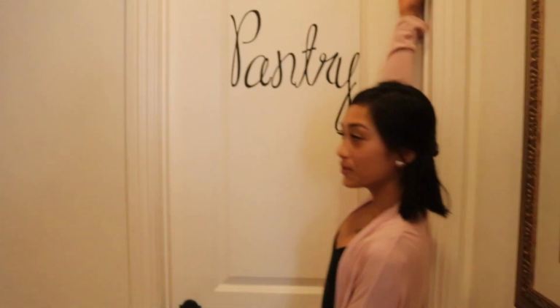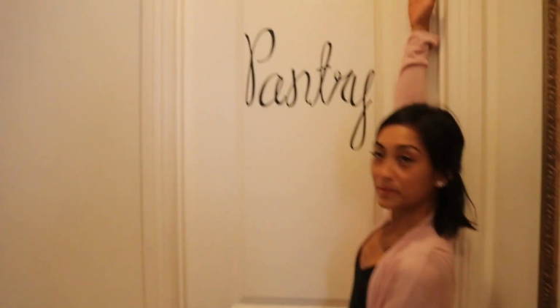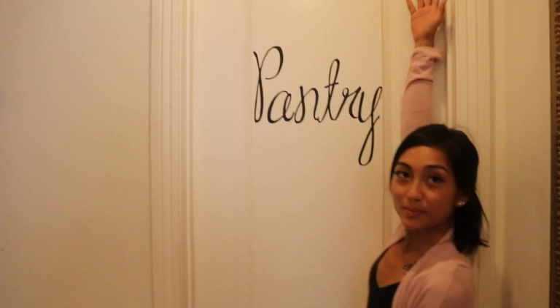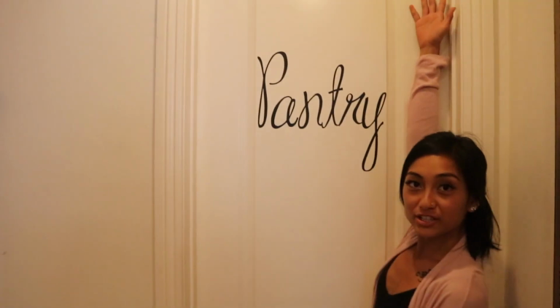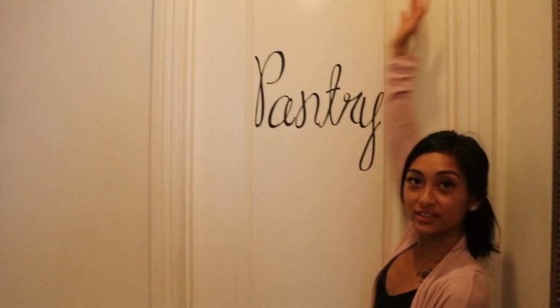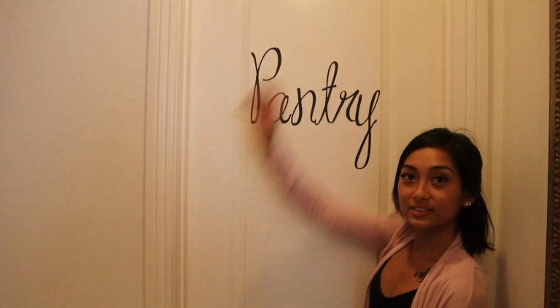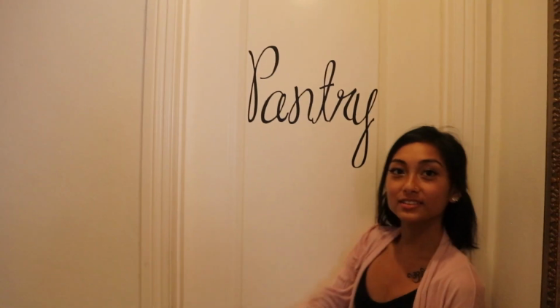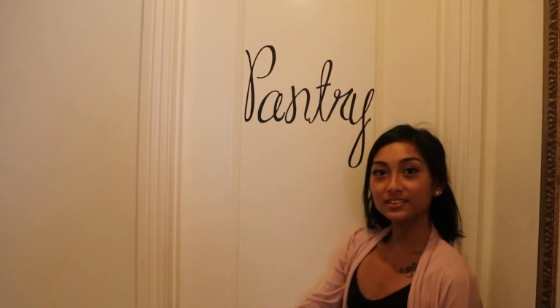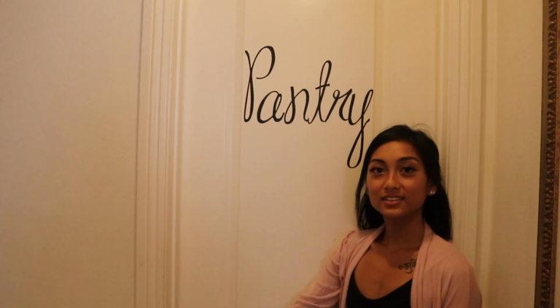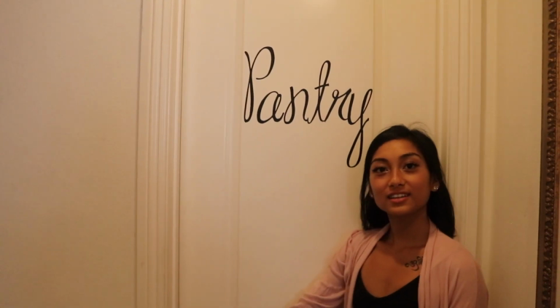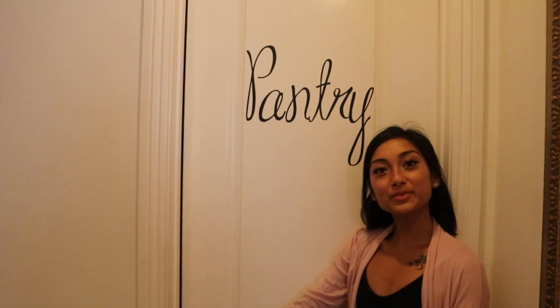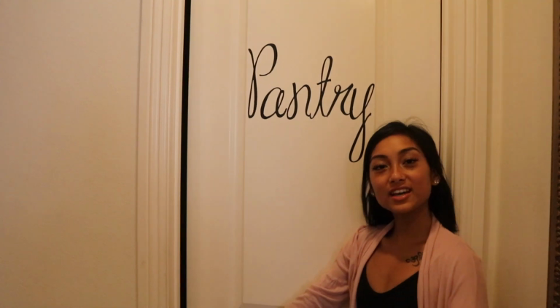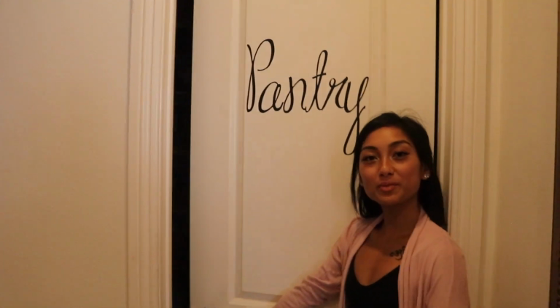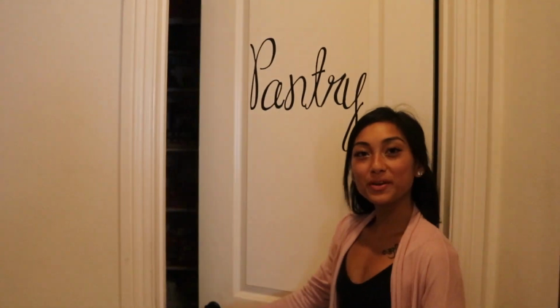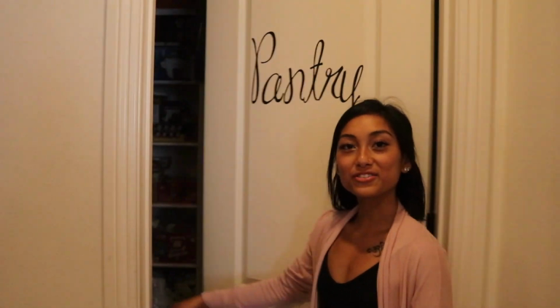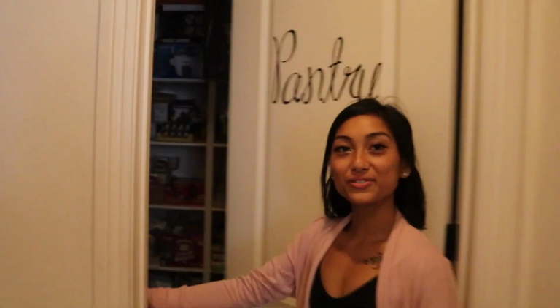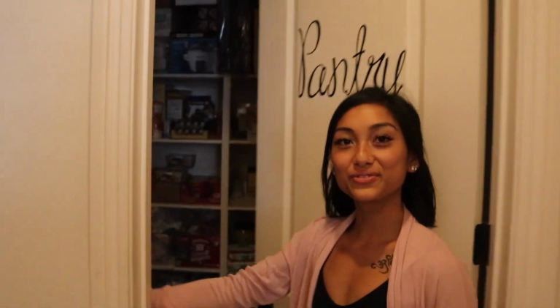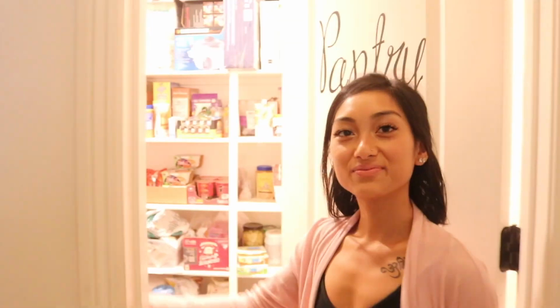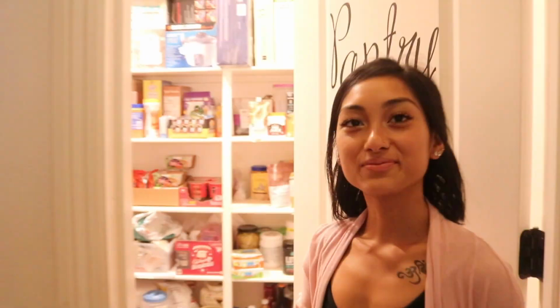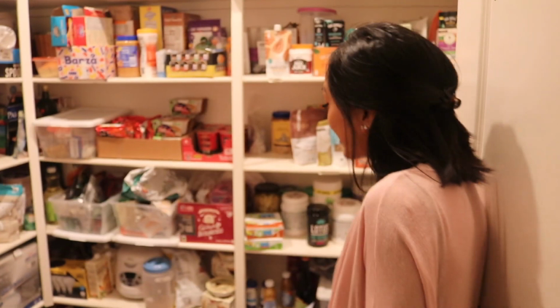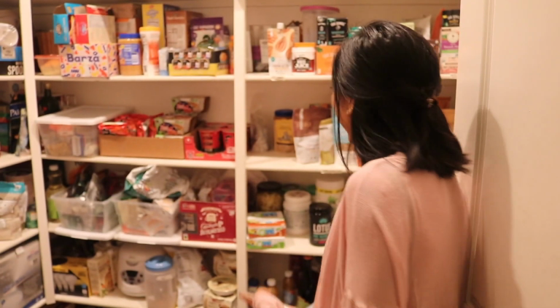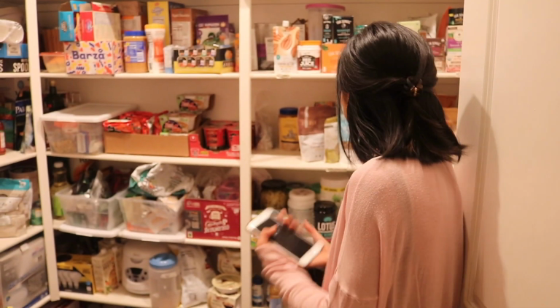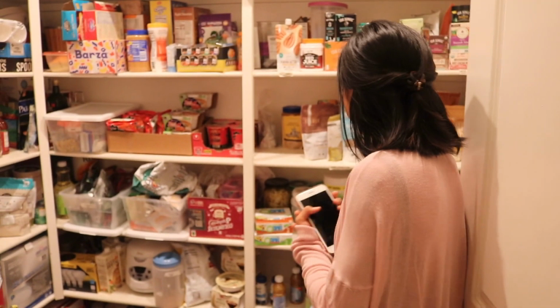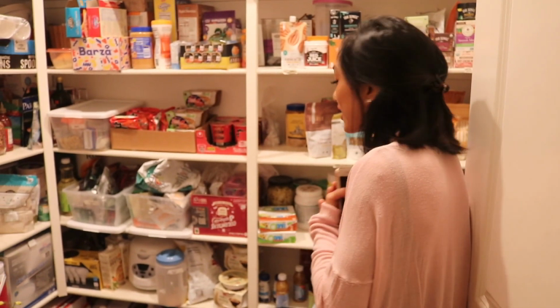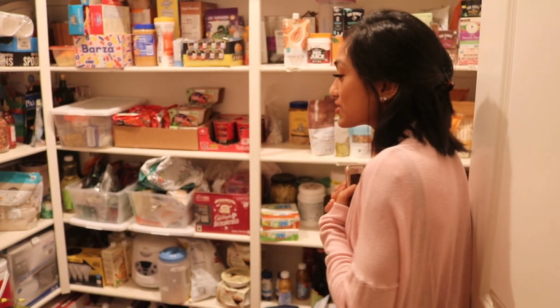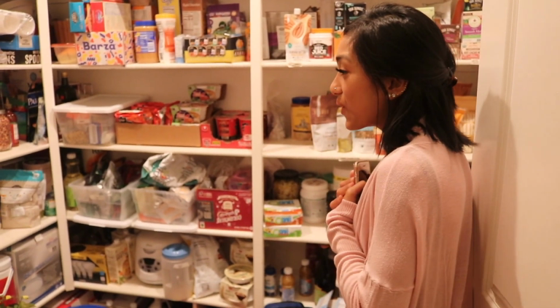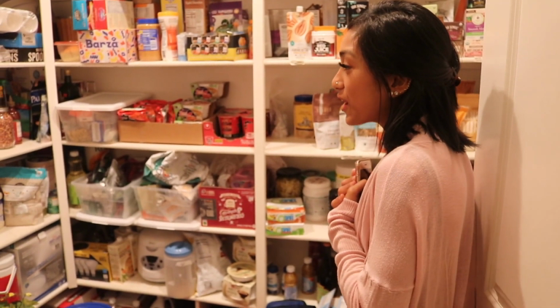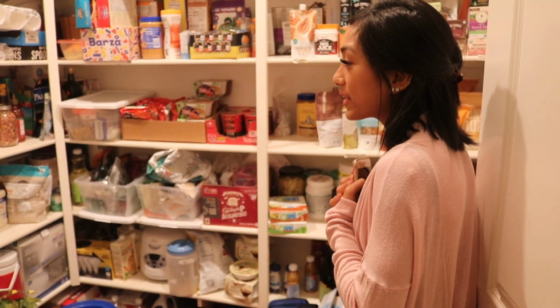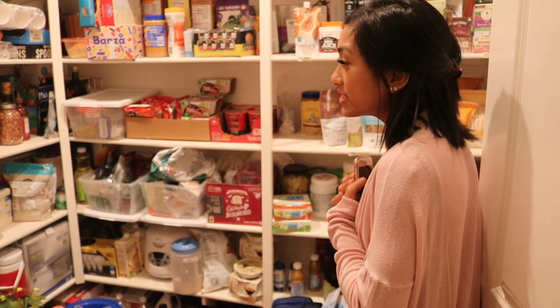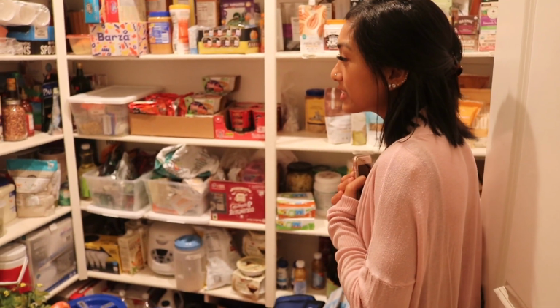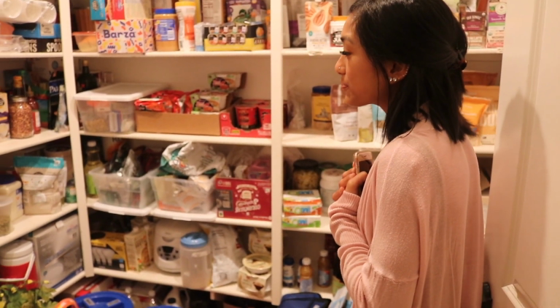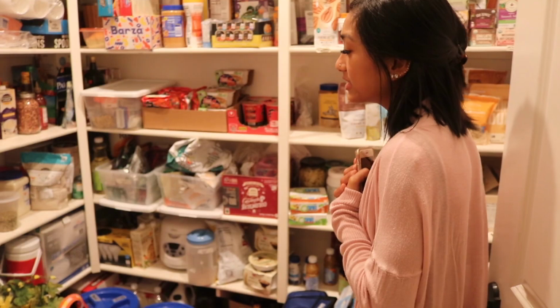Welcome to the pantry. Come inside, but prepare yourself. So our pantry is pretty chaotic.